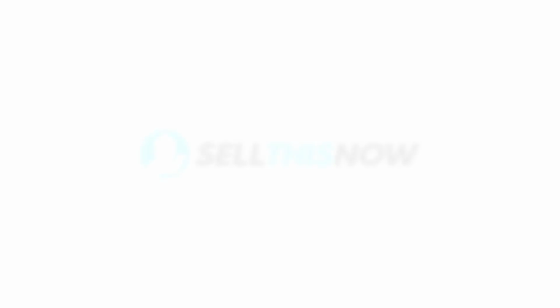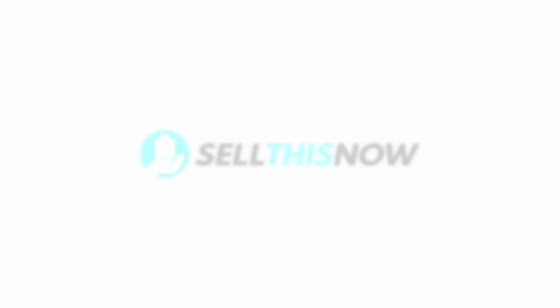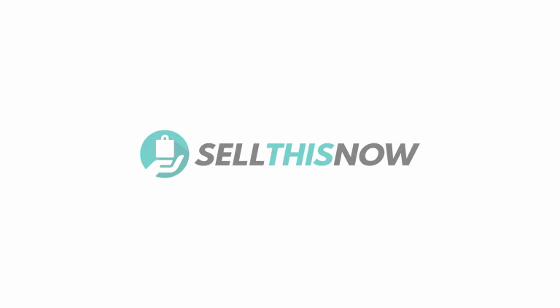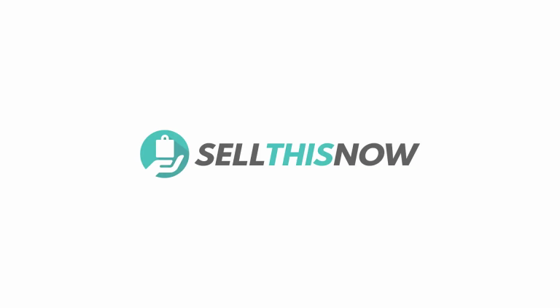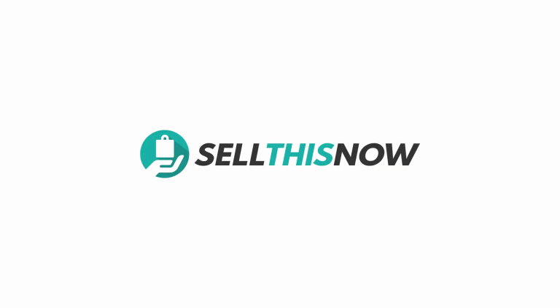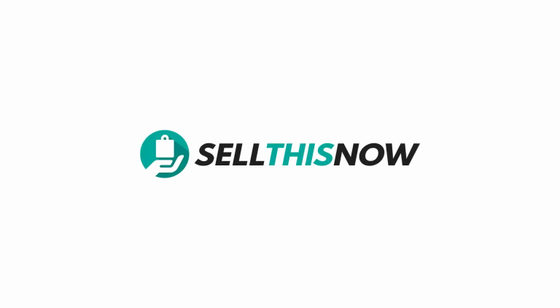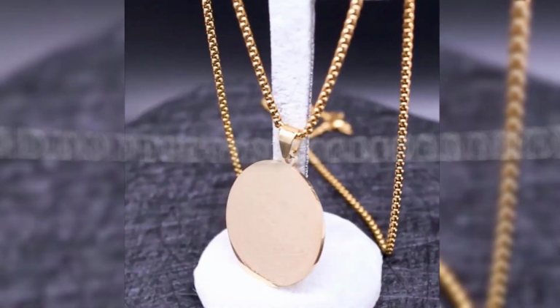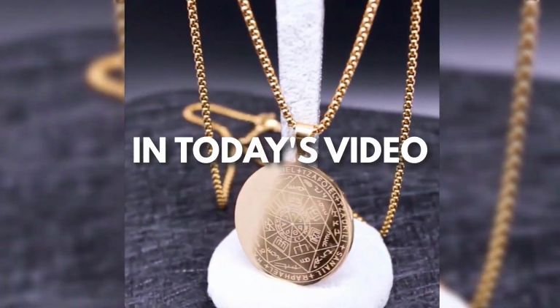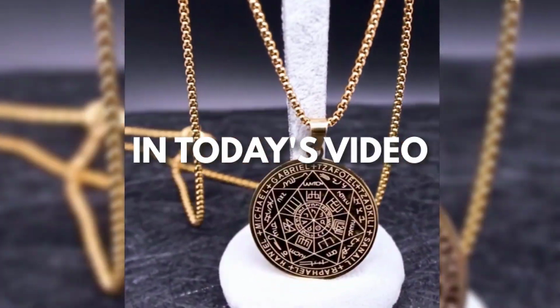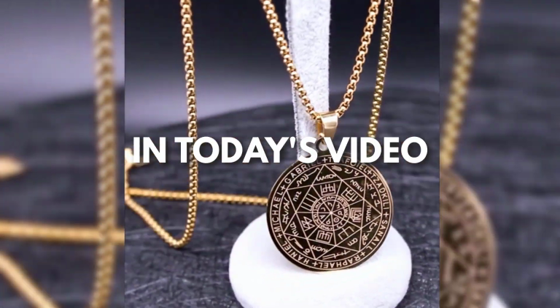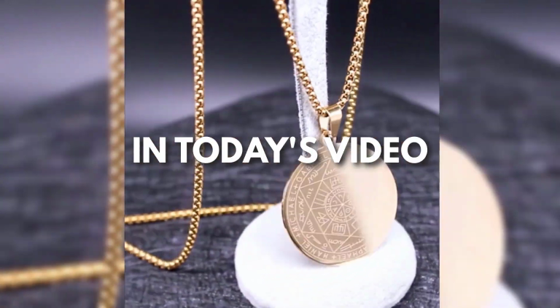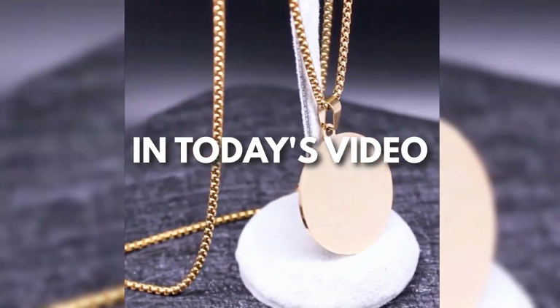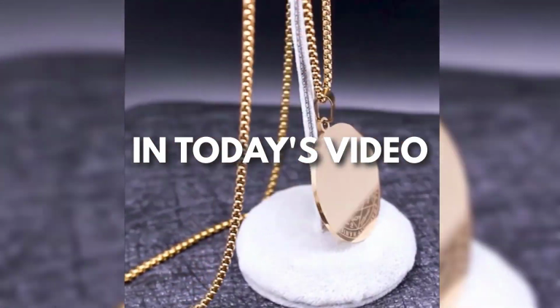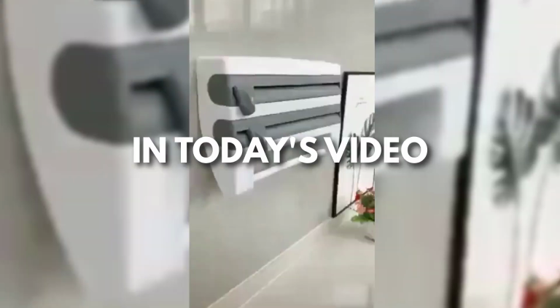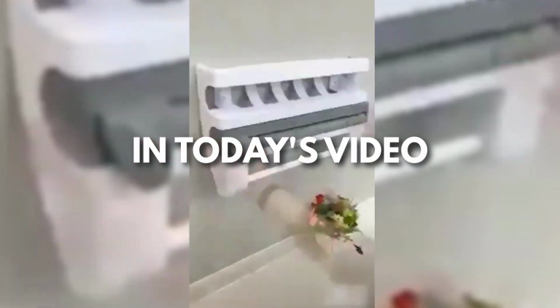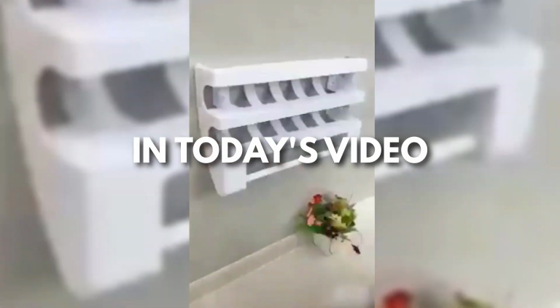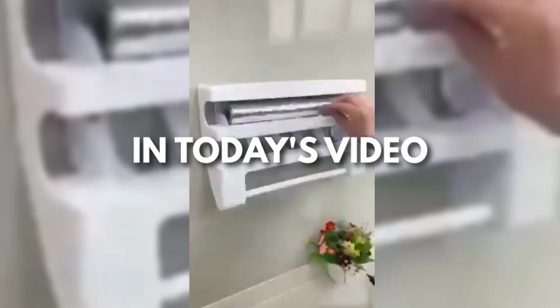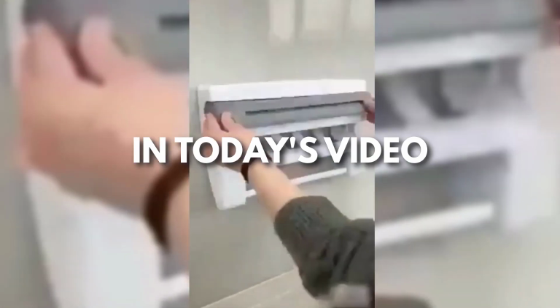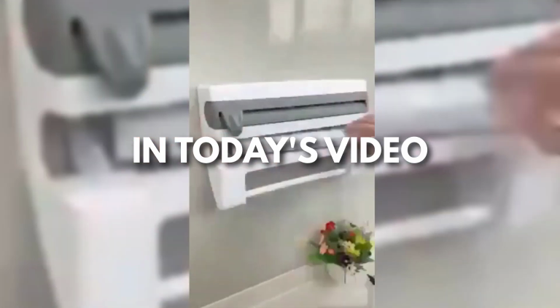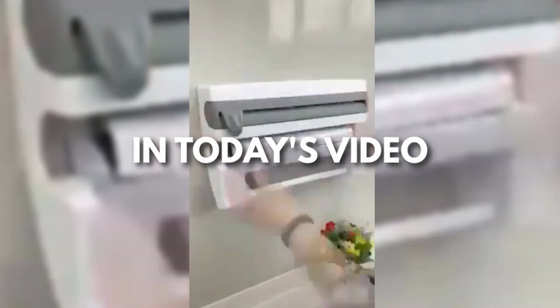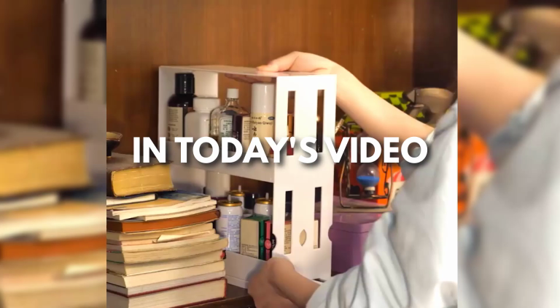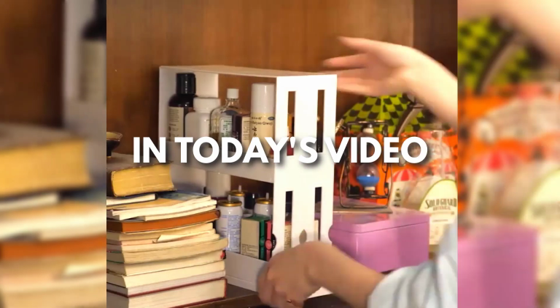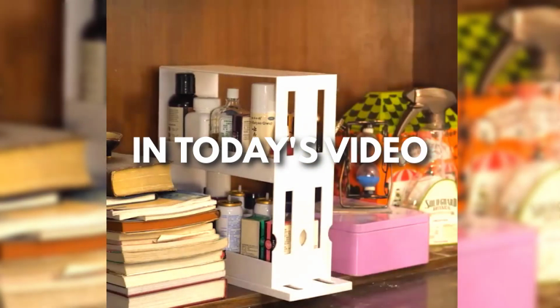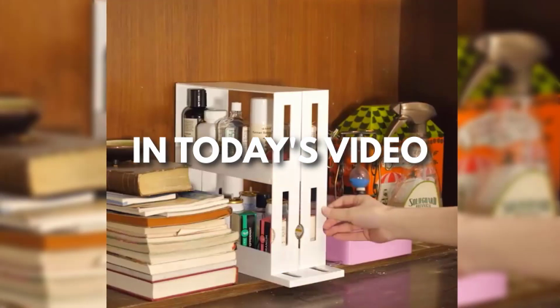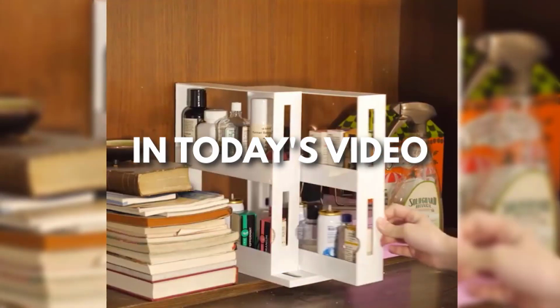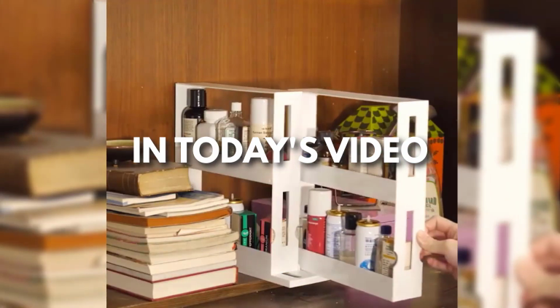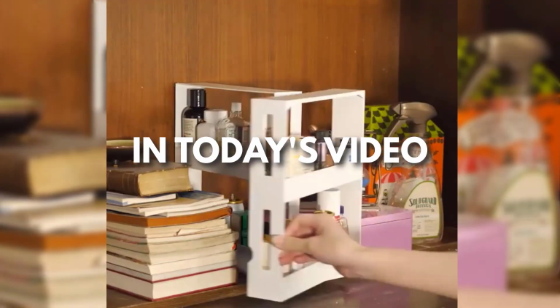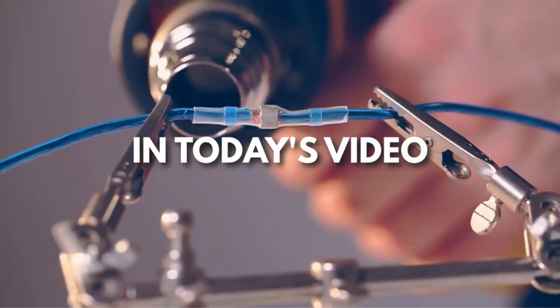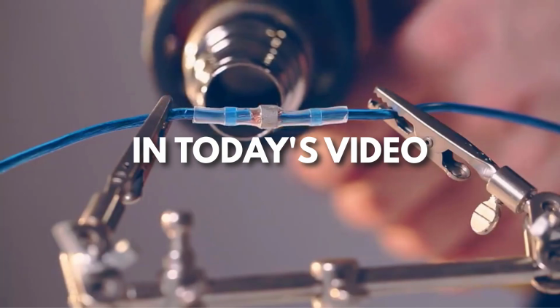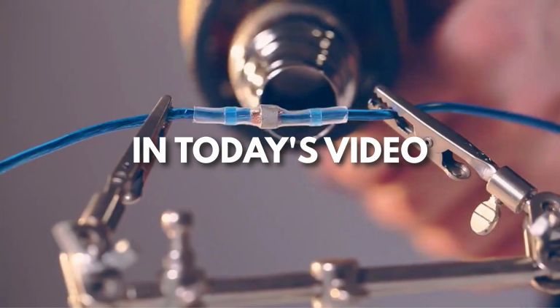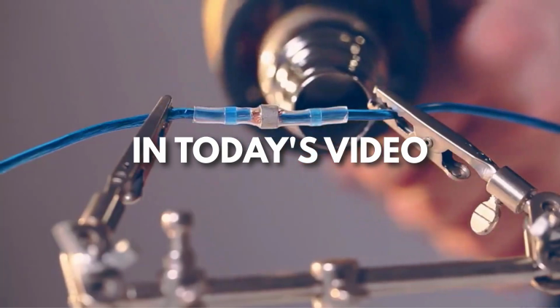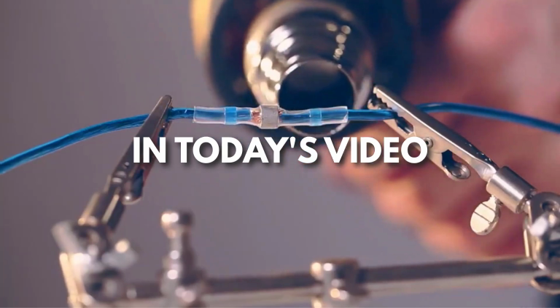This is Sell This Now. Every day I'm looking for new products to sell. So here's my top winning products of the day.